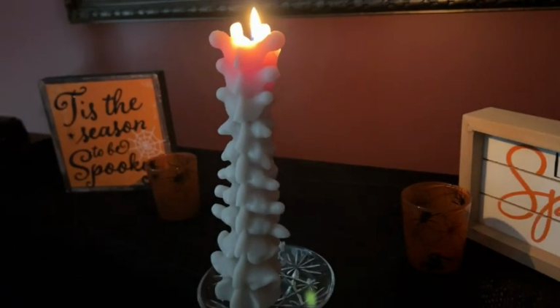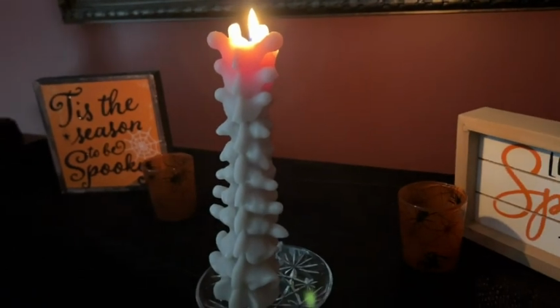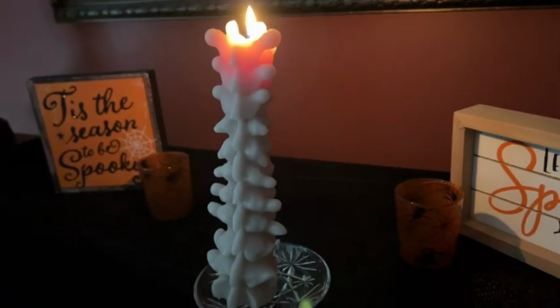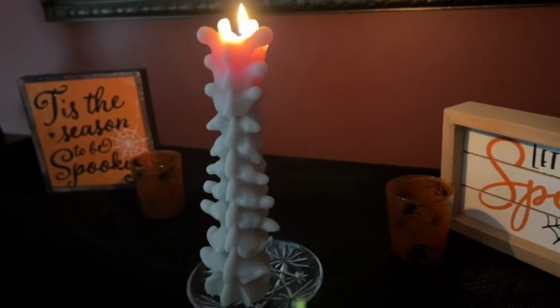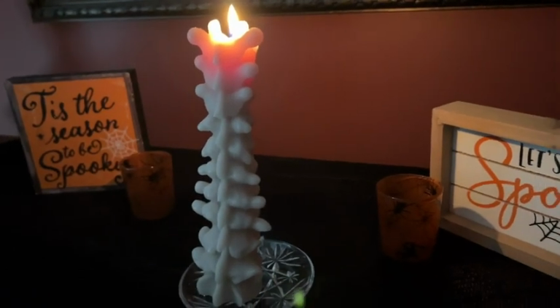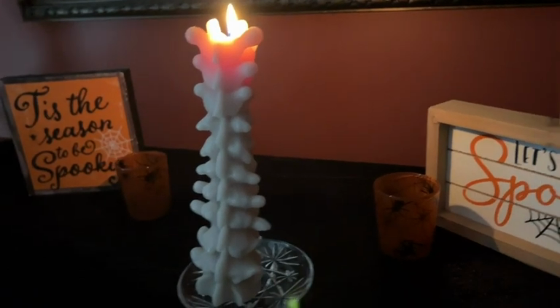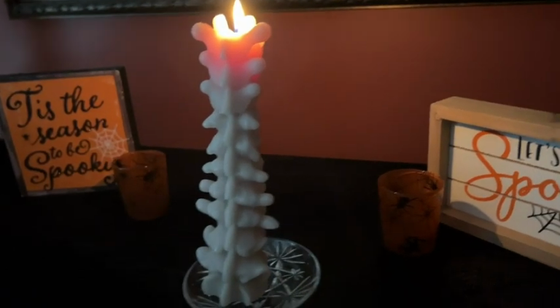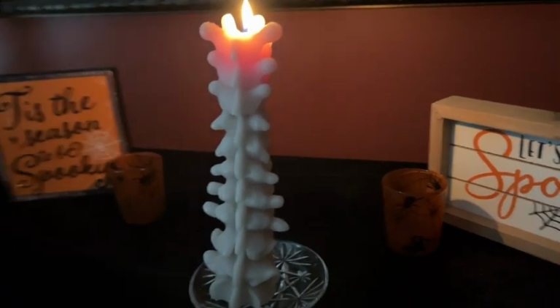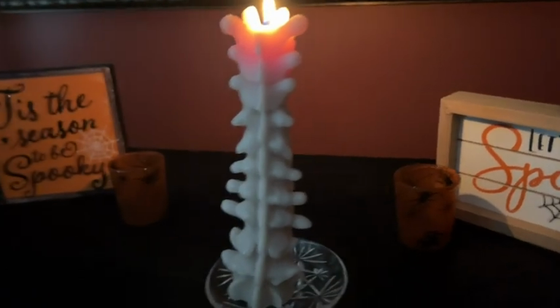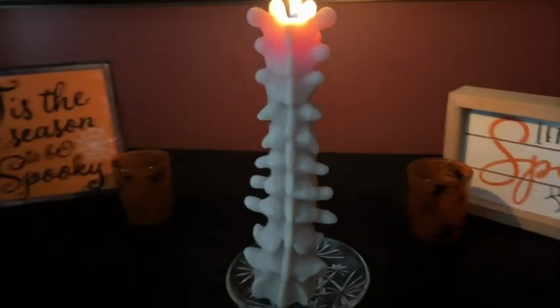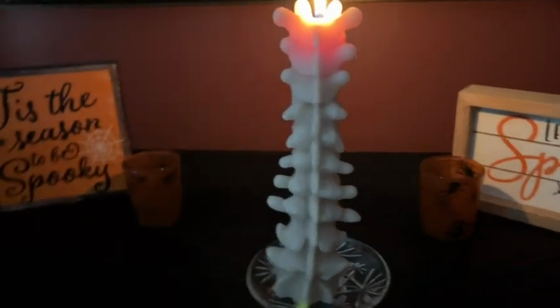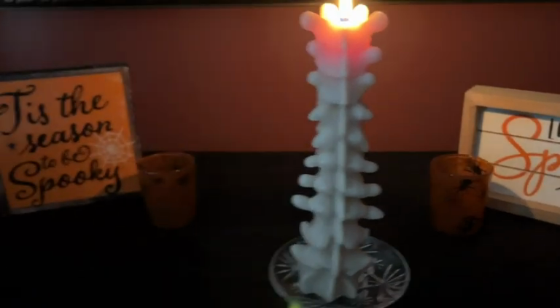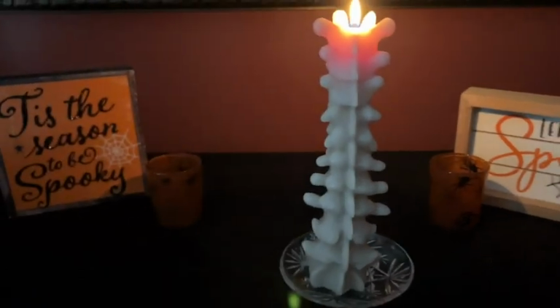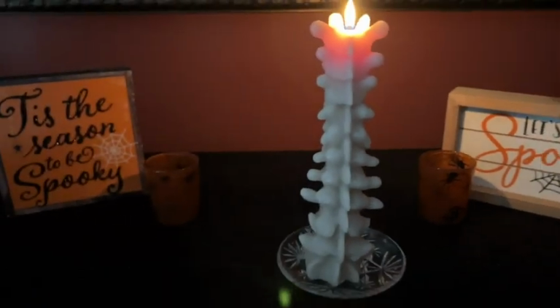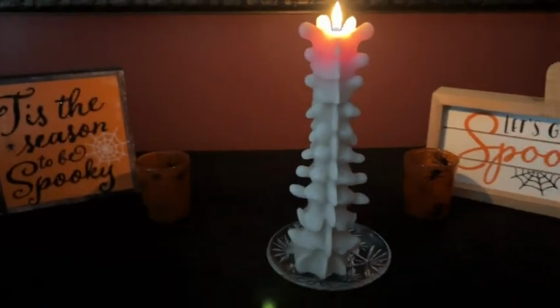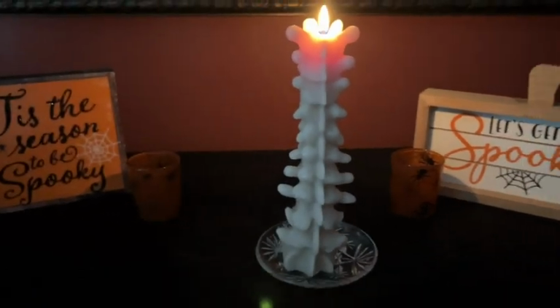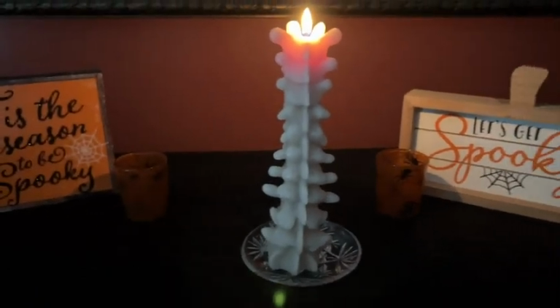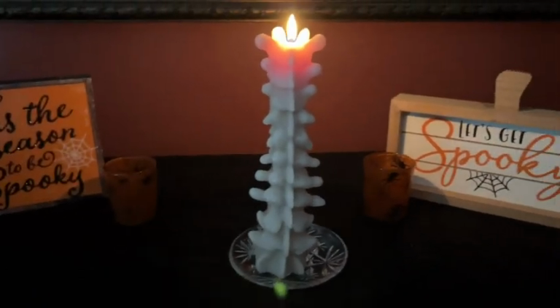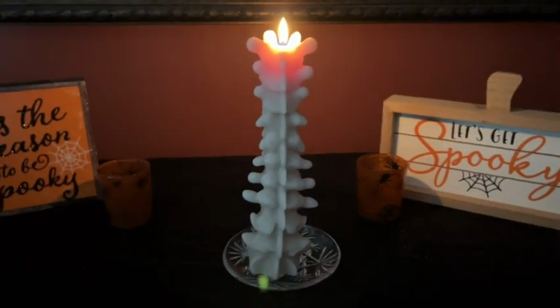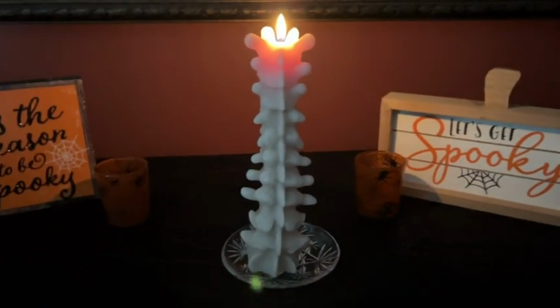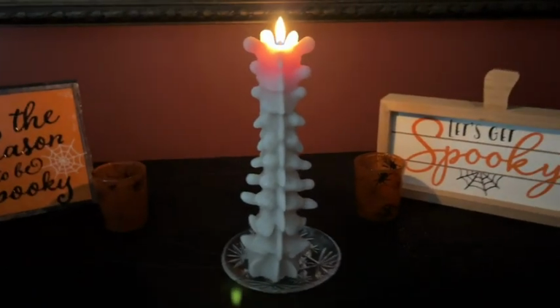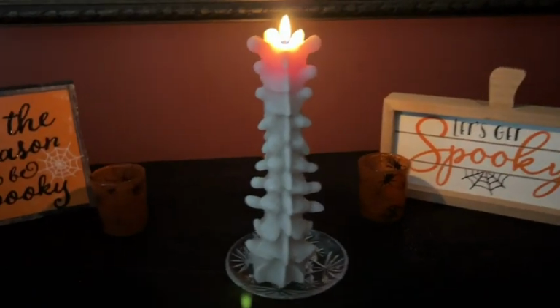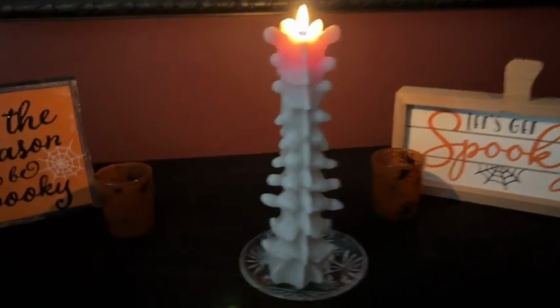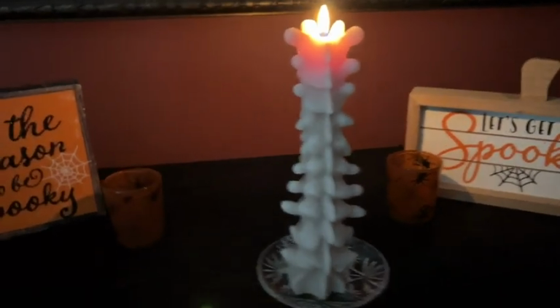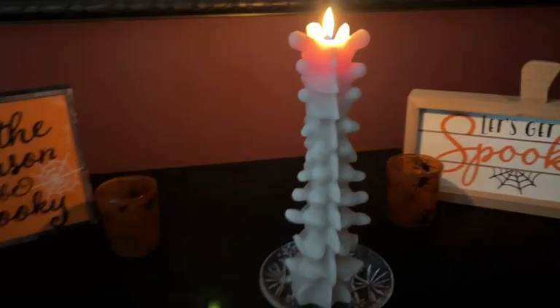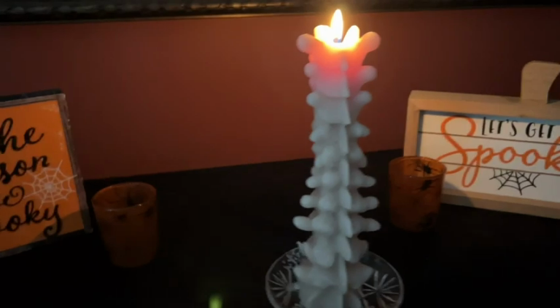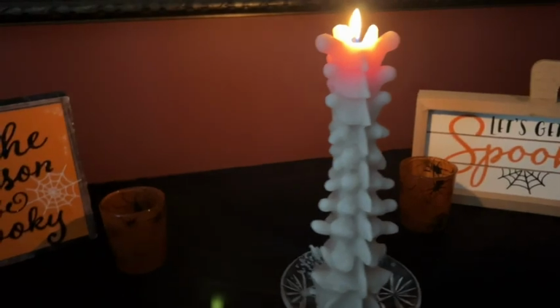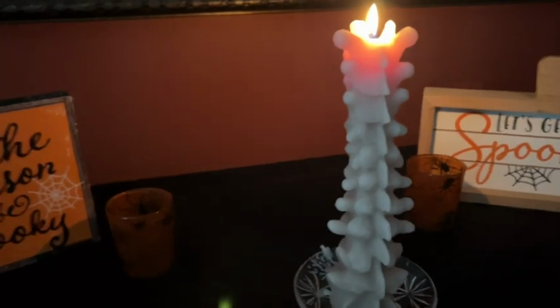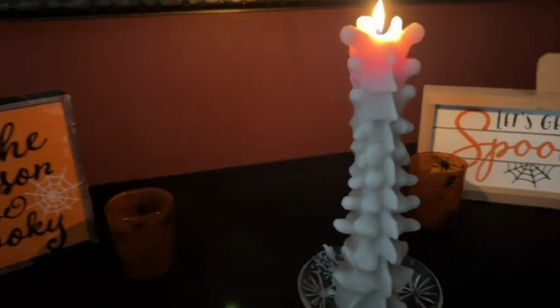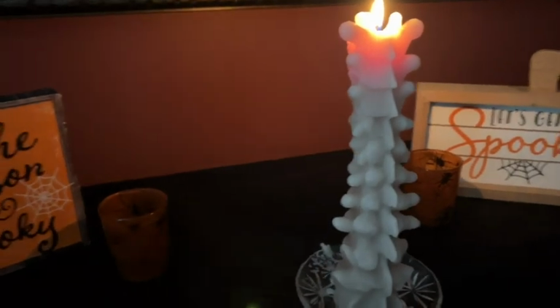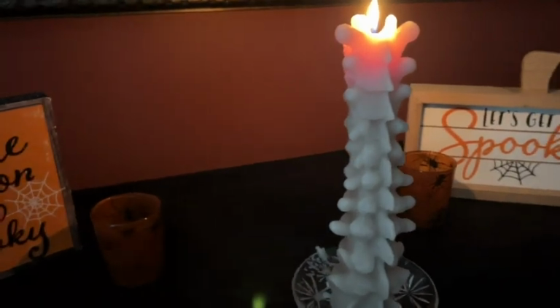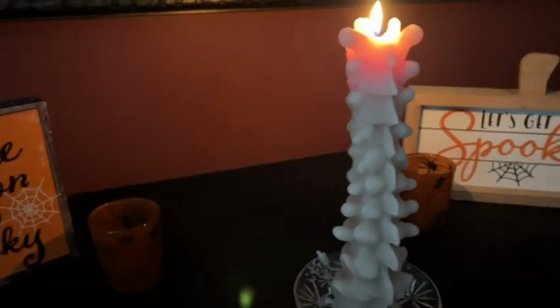So if you're looking for a spine candle, I would definitely recommend this one.